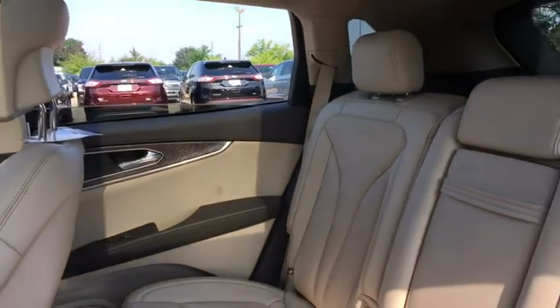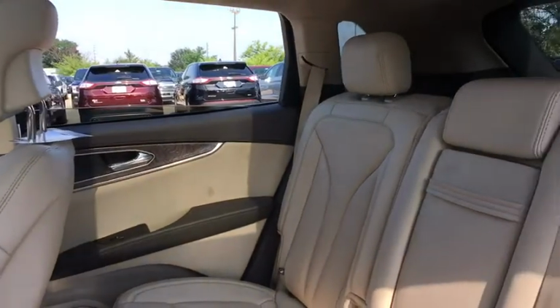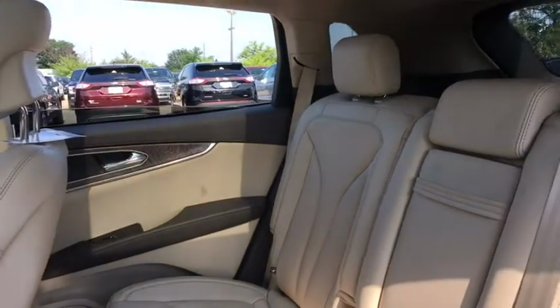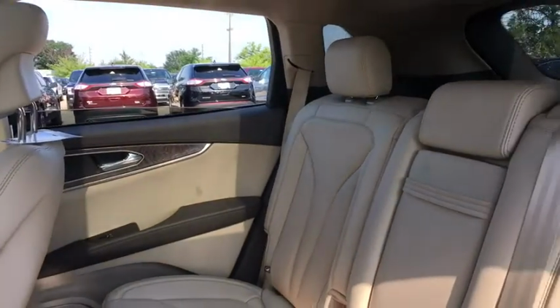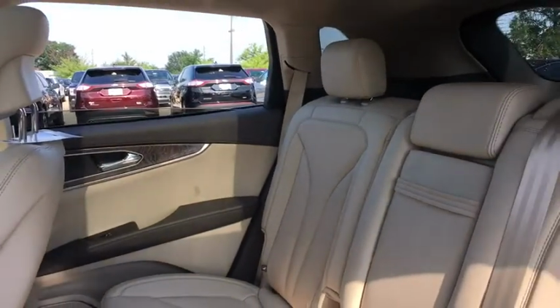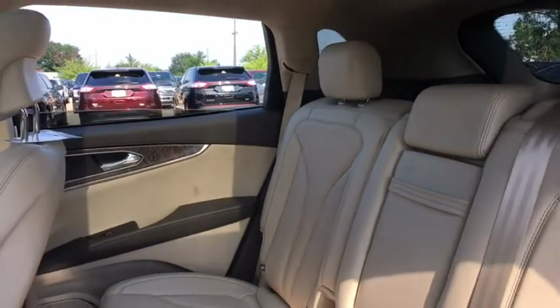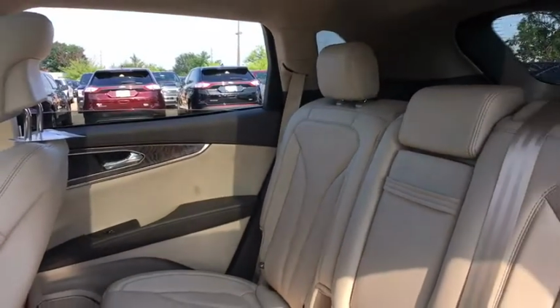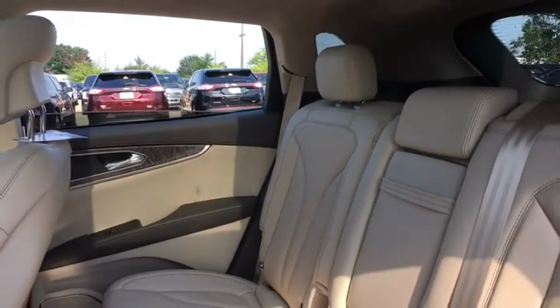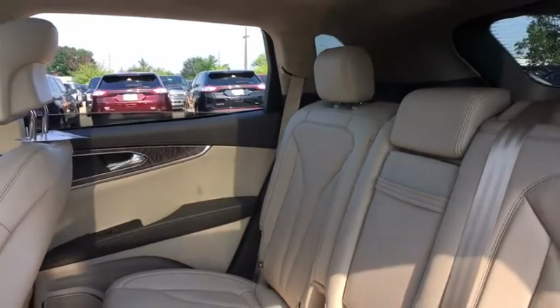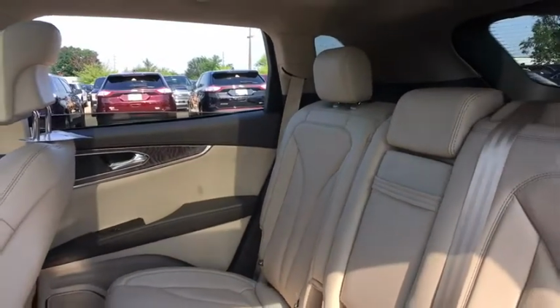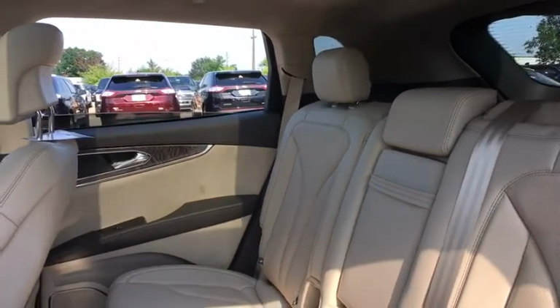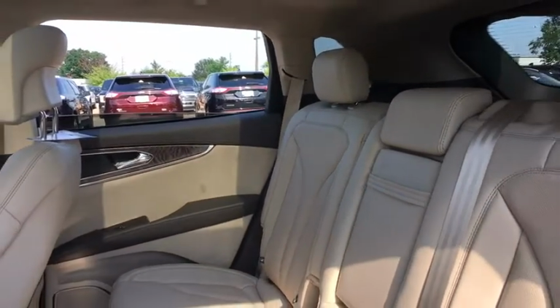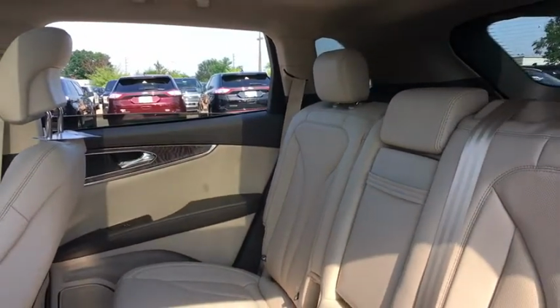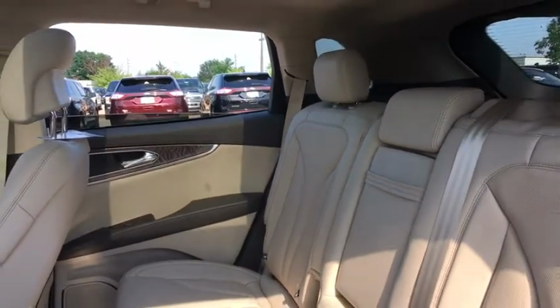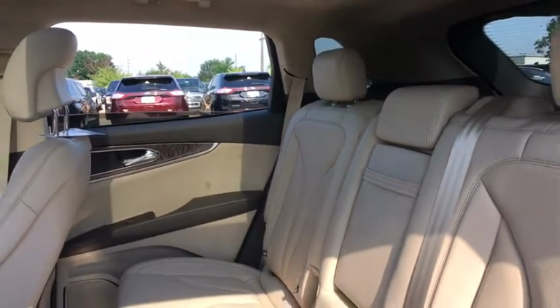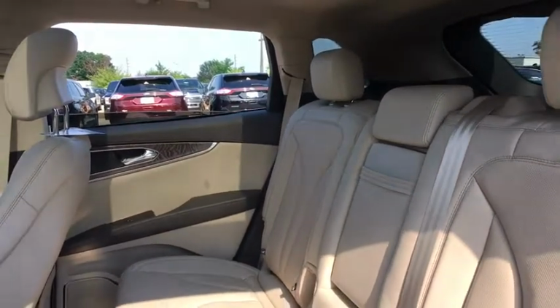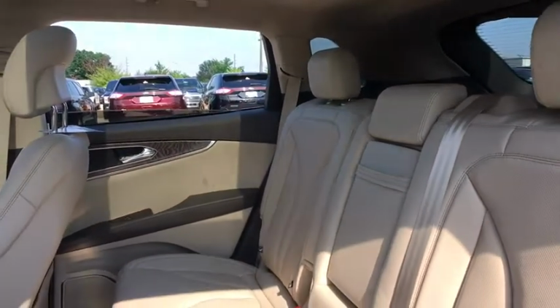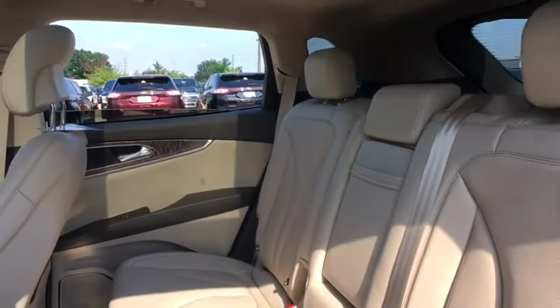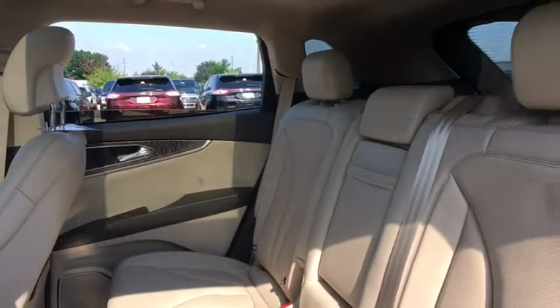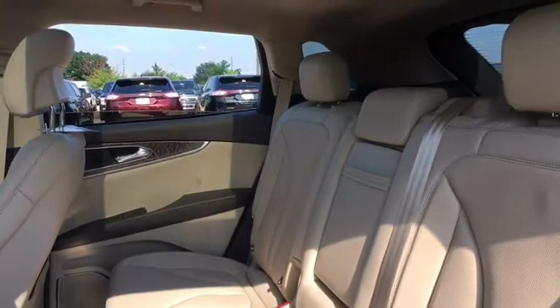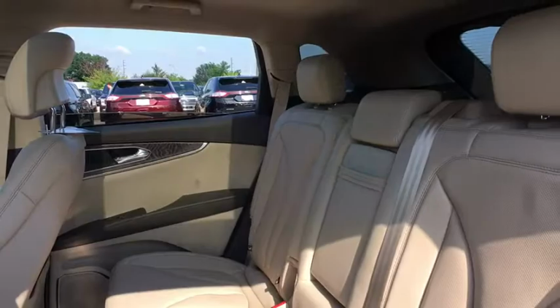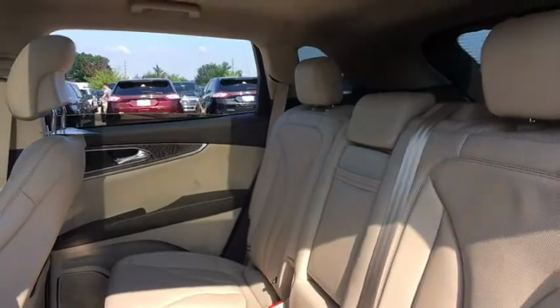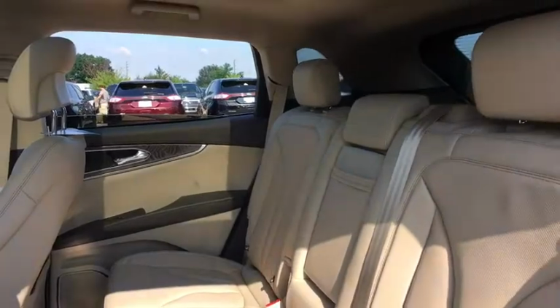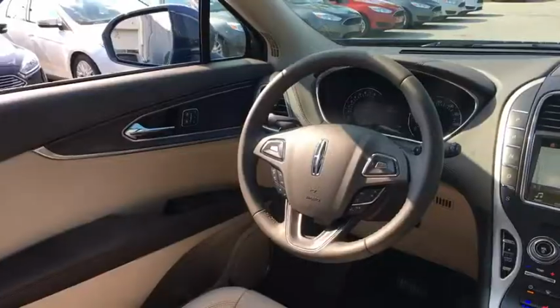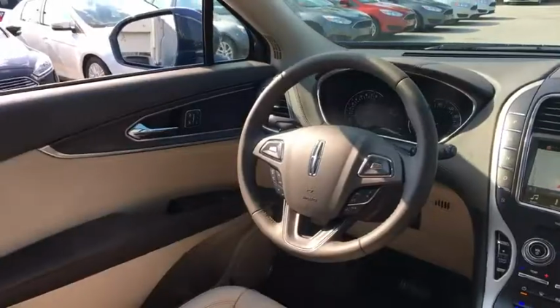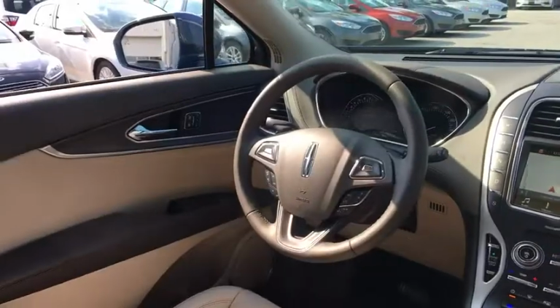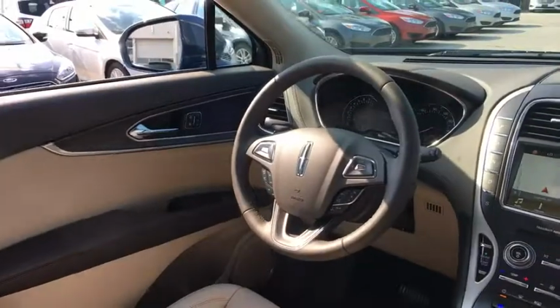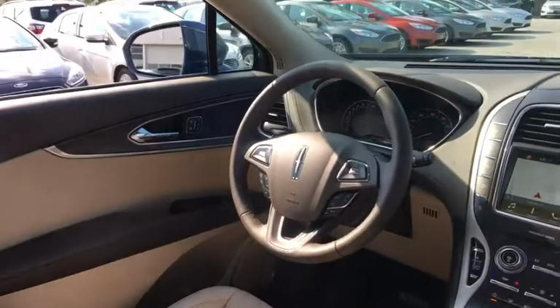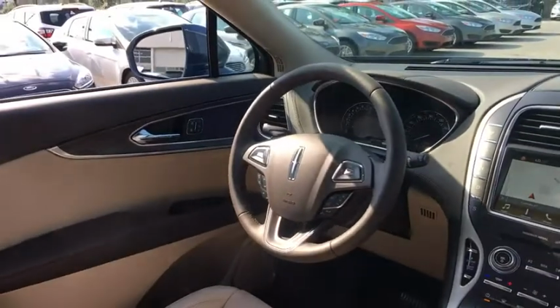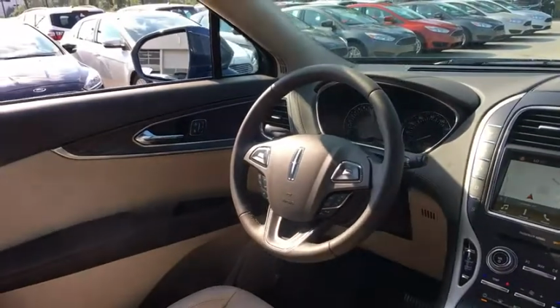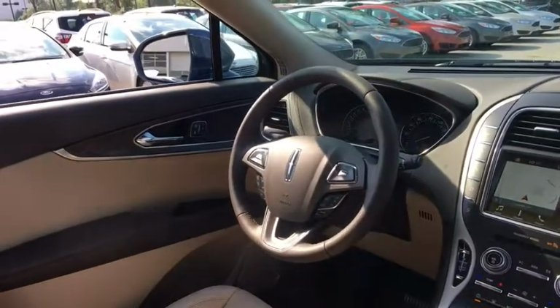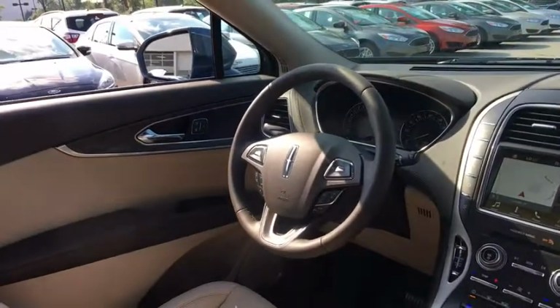Heated front seat, trip computer, CD player, rear window defroster. Come see the car for yourself.